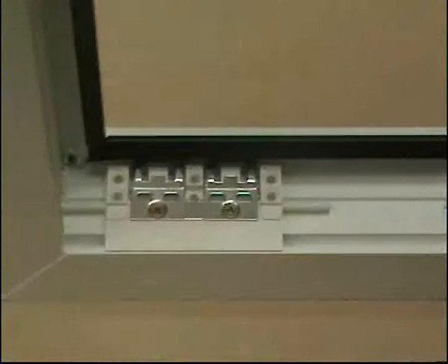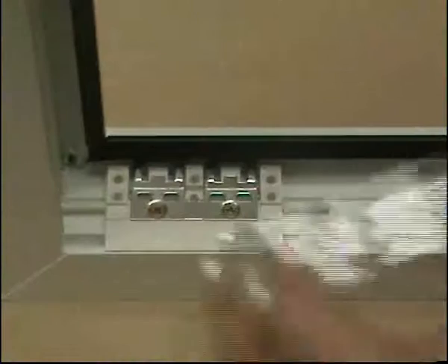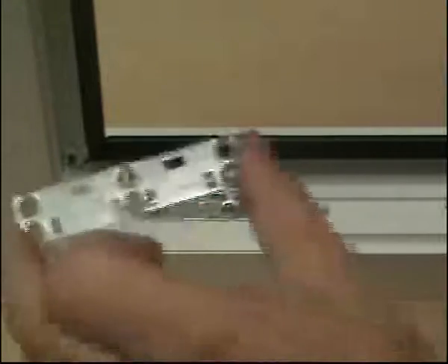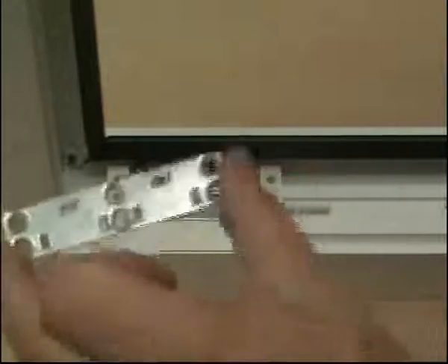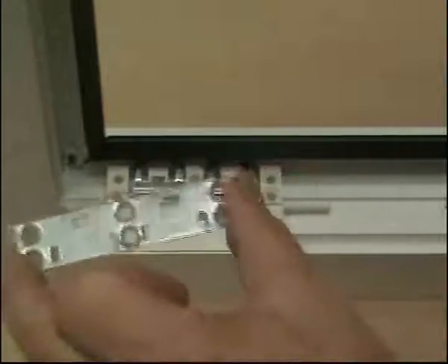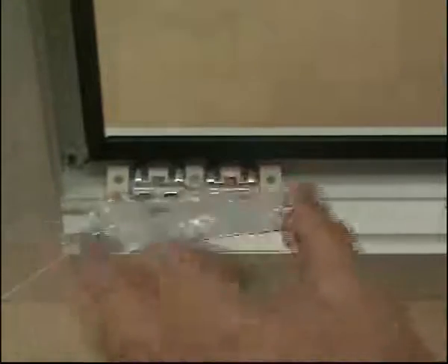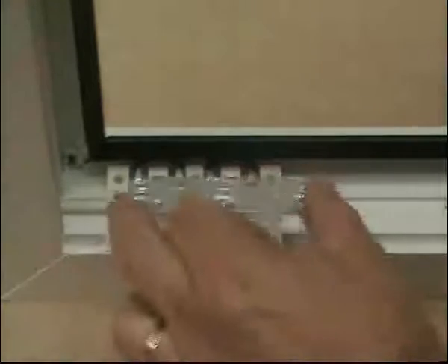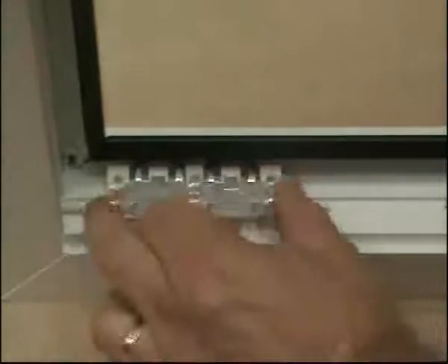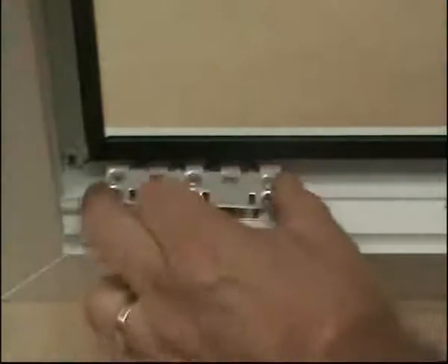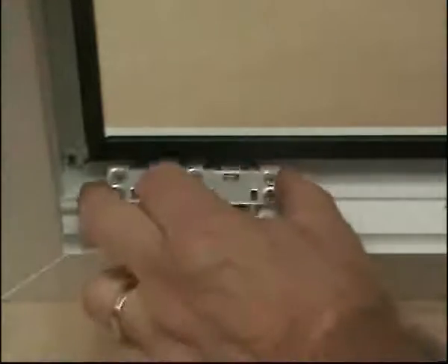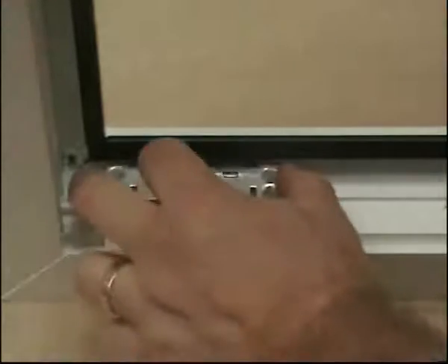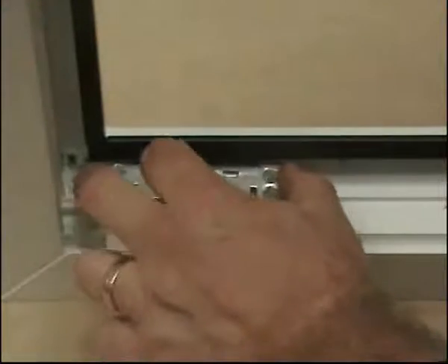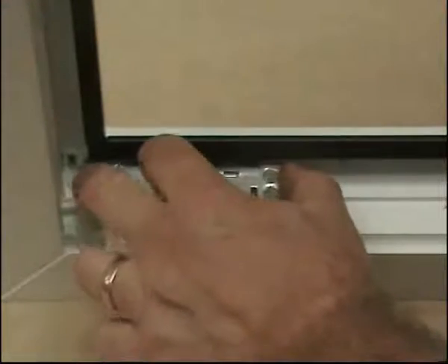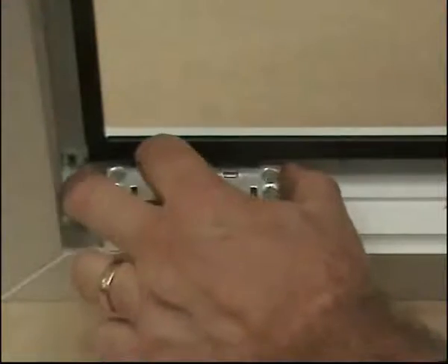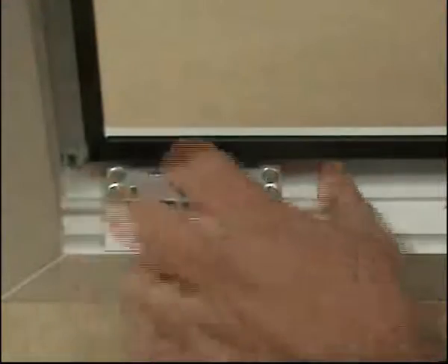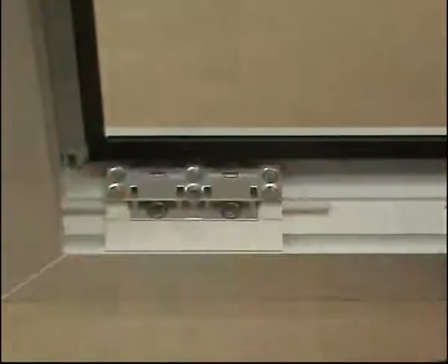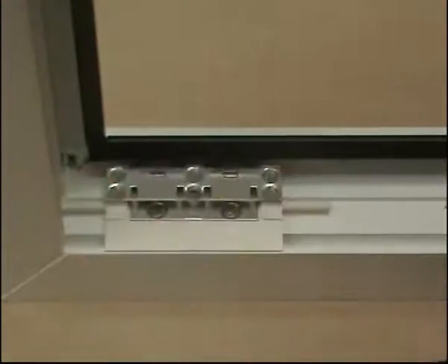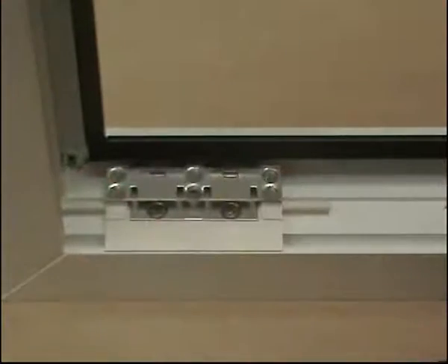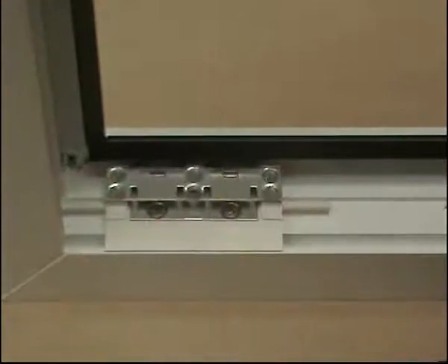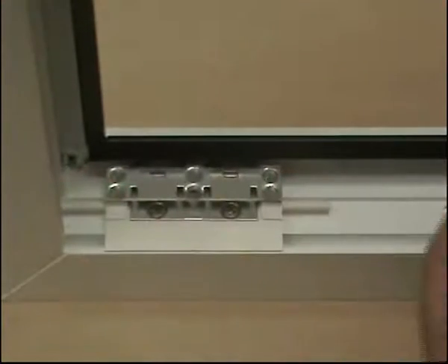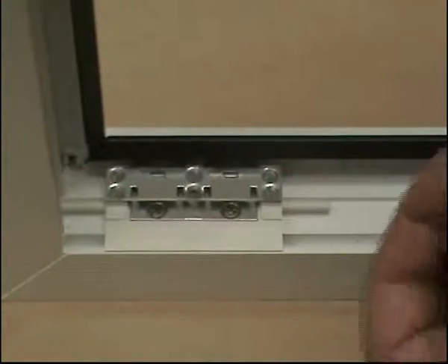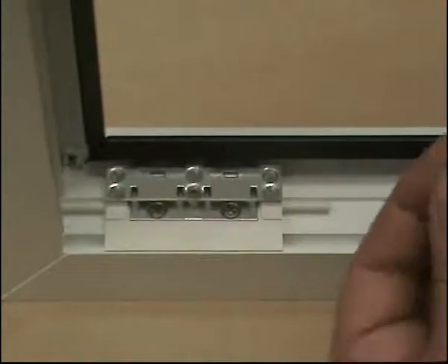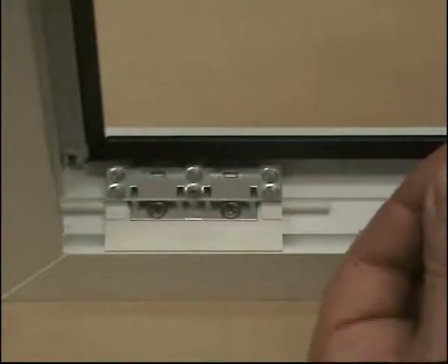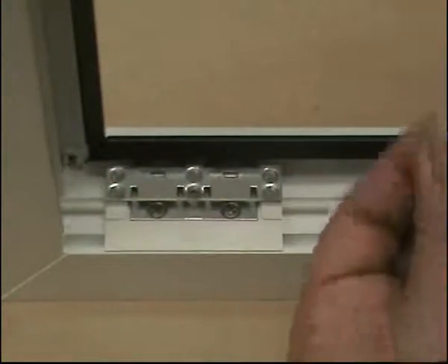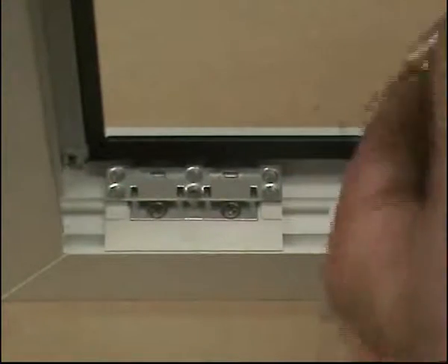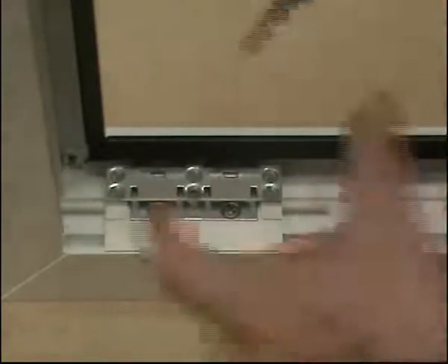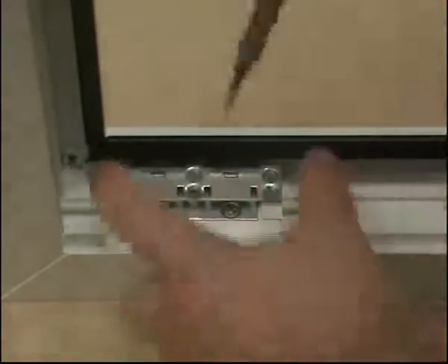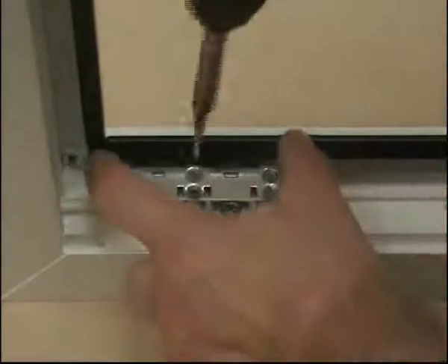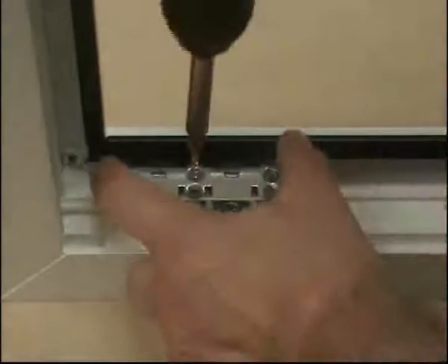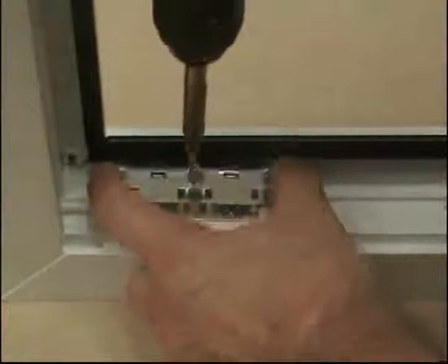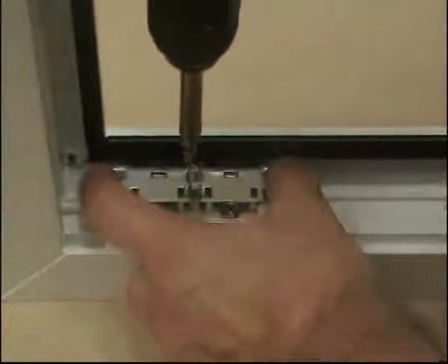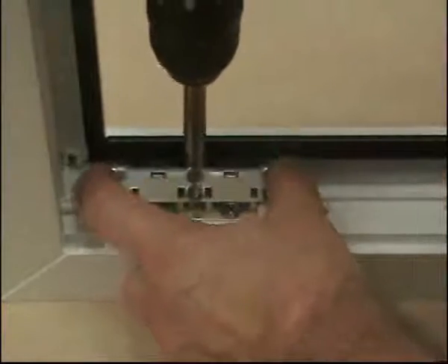To complete the assembly, fit a top plate, again using 4.3mm countersunk screws.